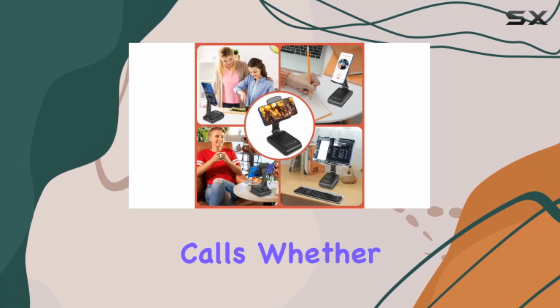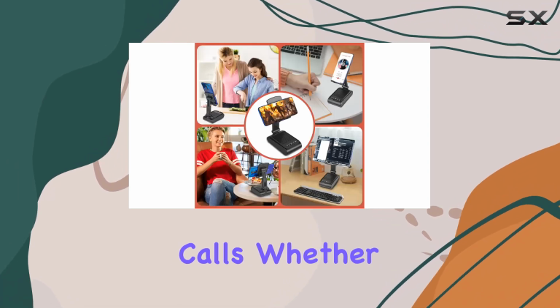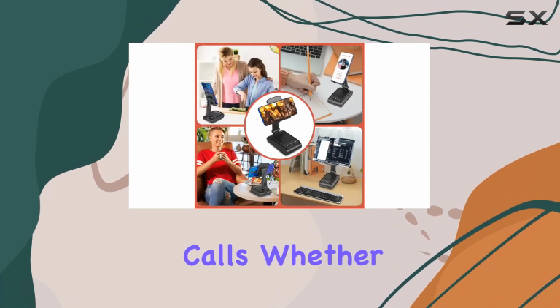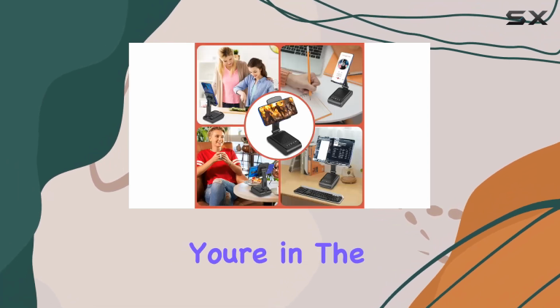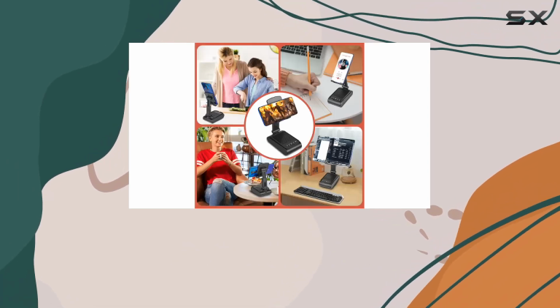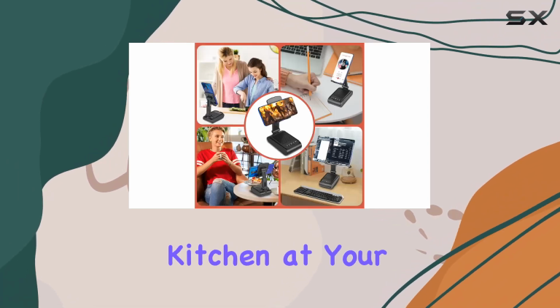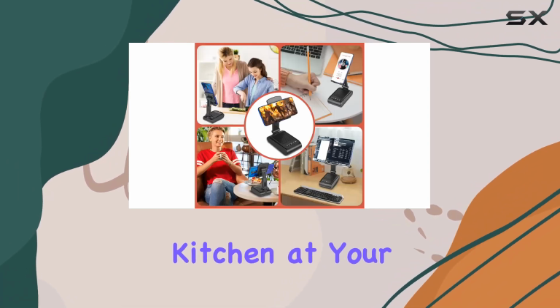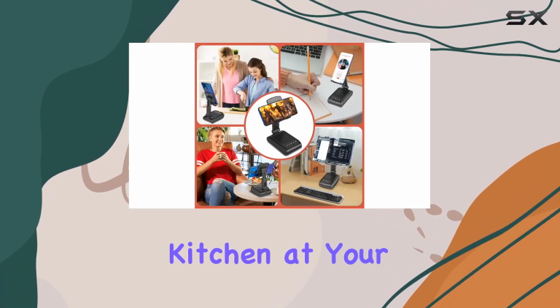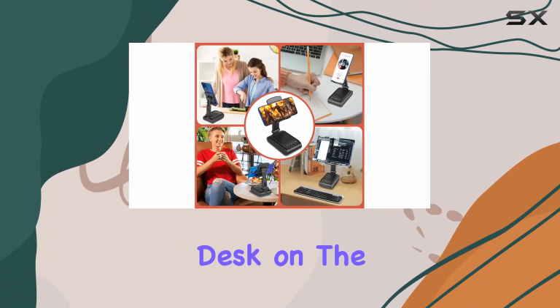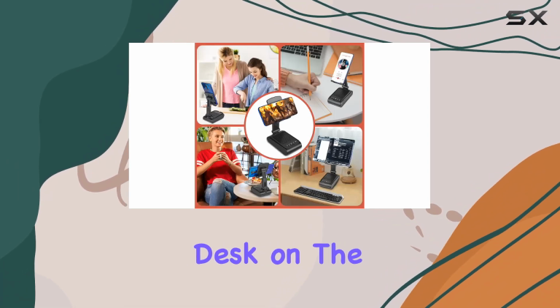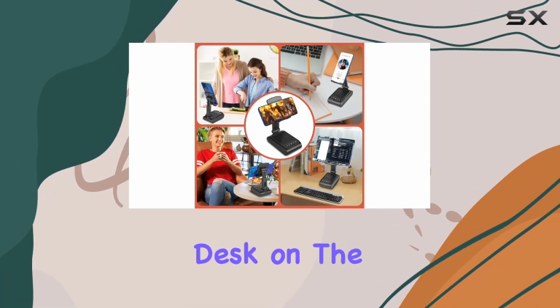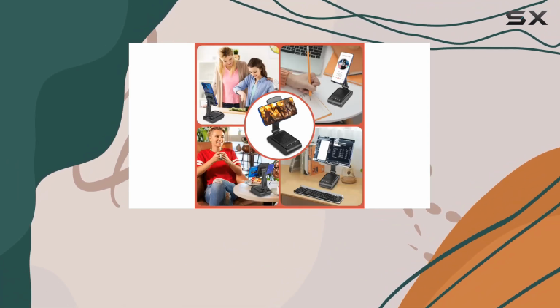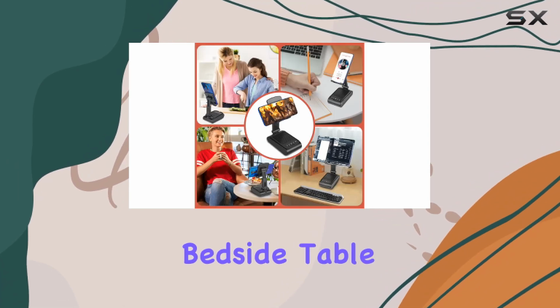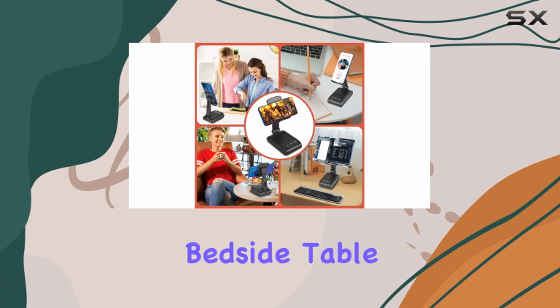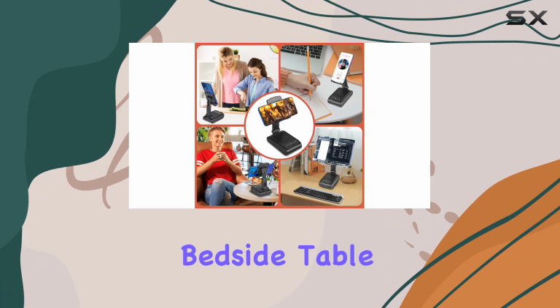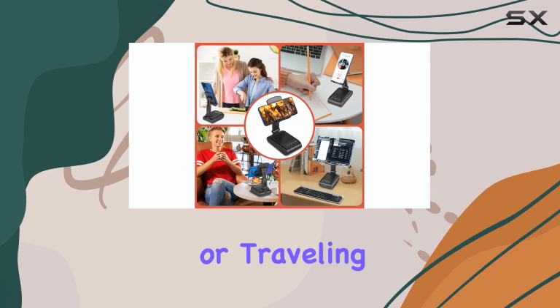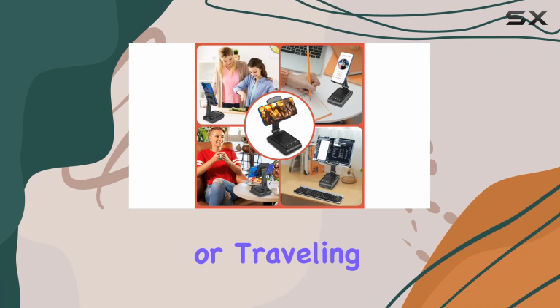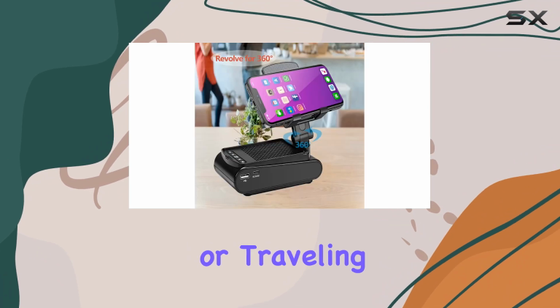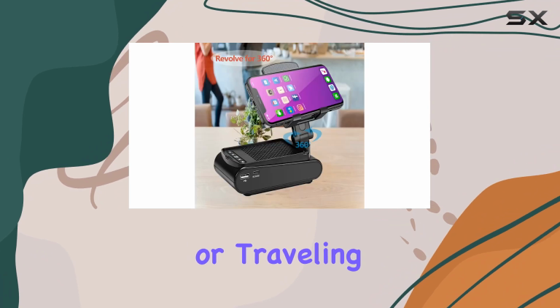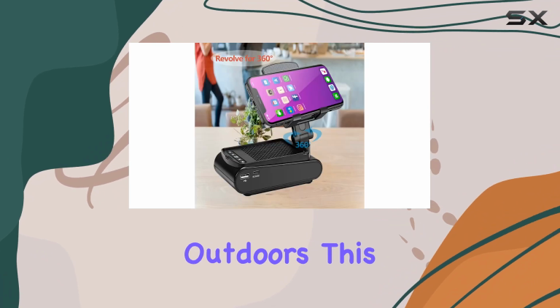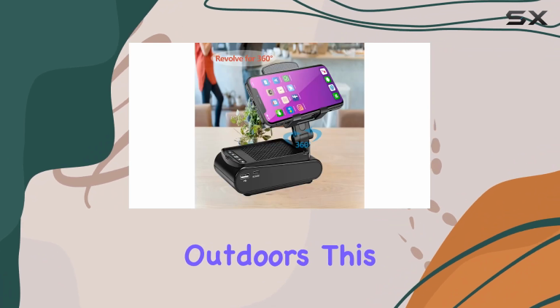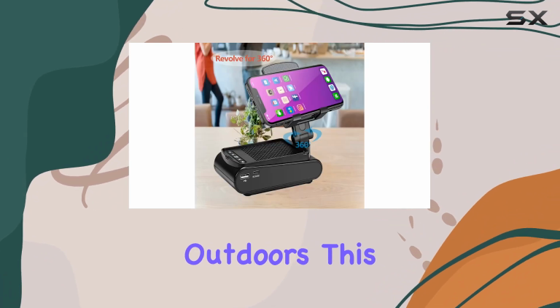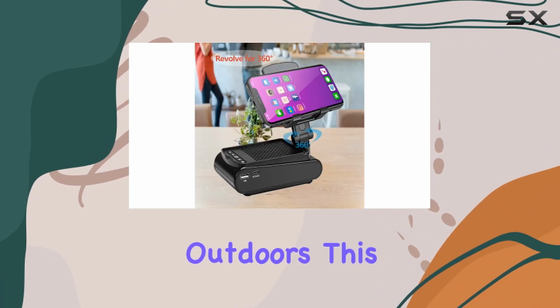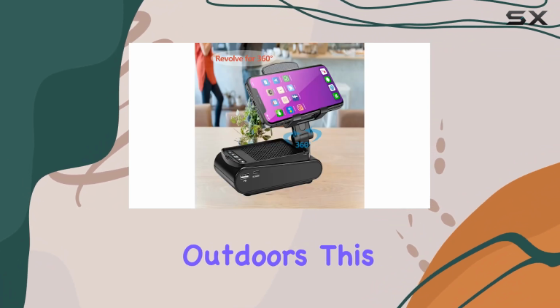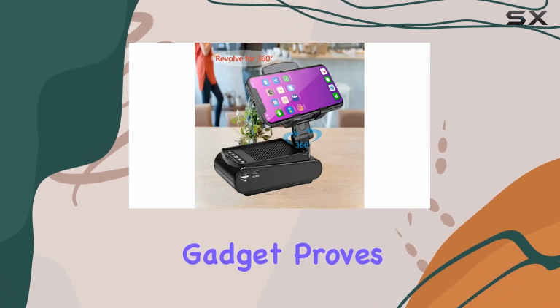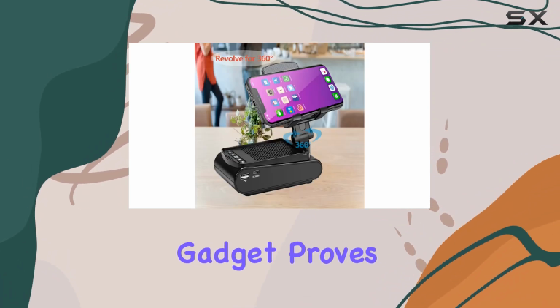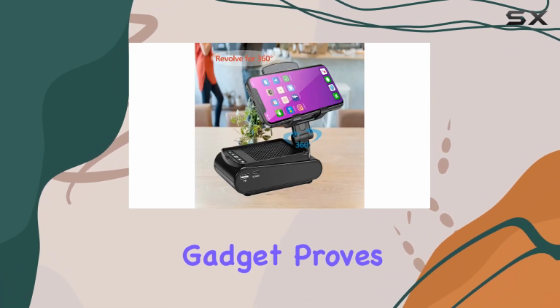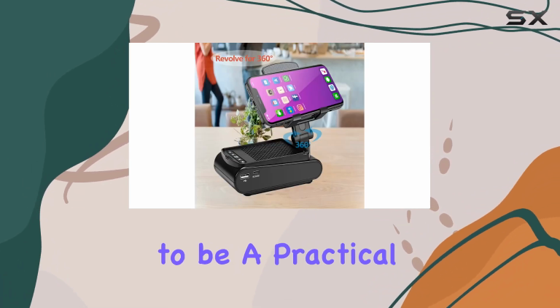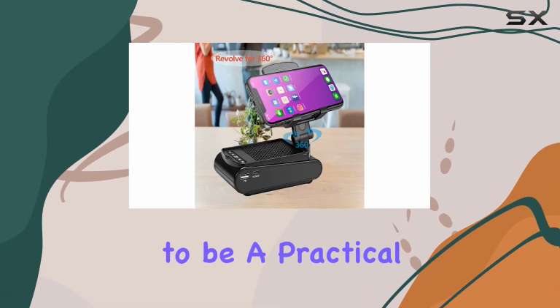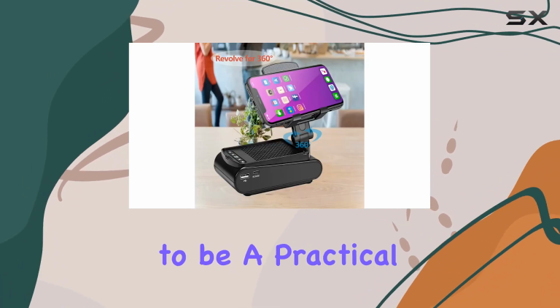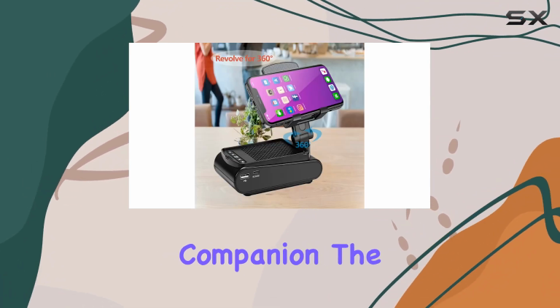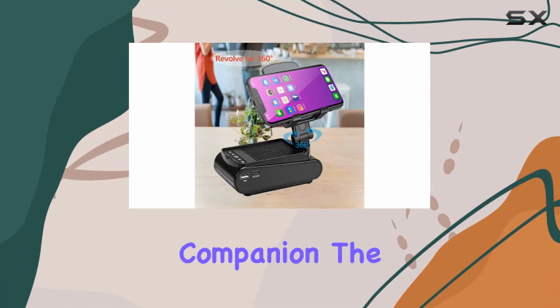Whether you're in the kitchen, at your desk, on the bedside table, or traveling outdoors, this gadget proves to be a practical companion.